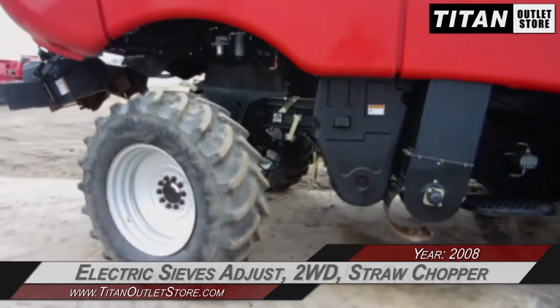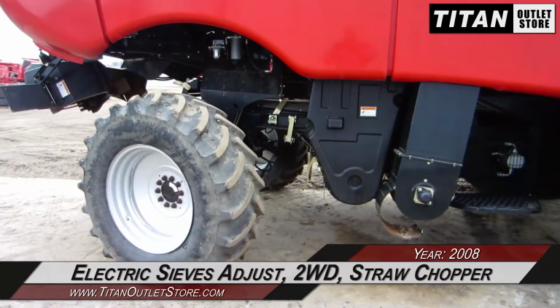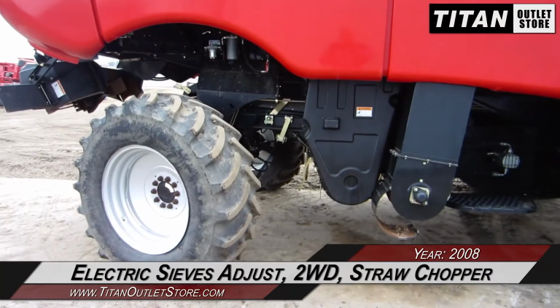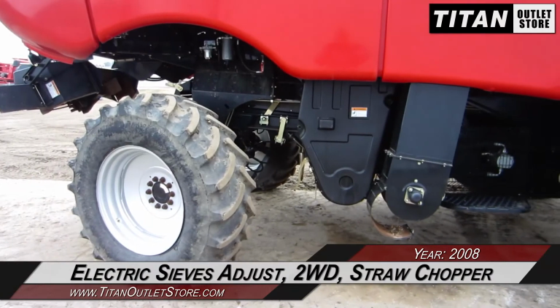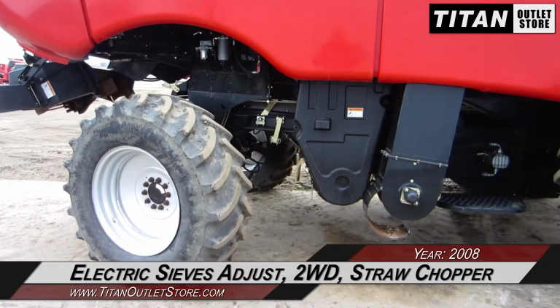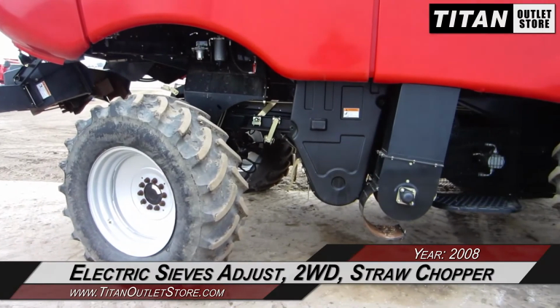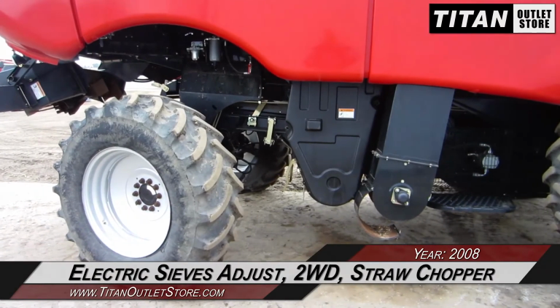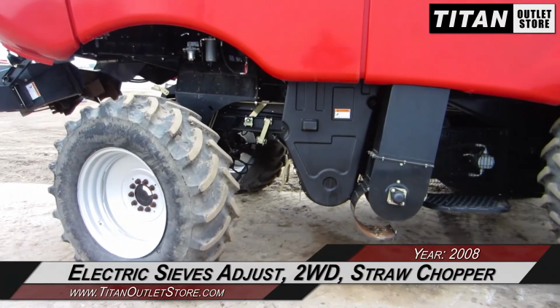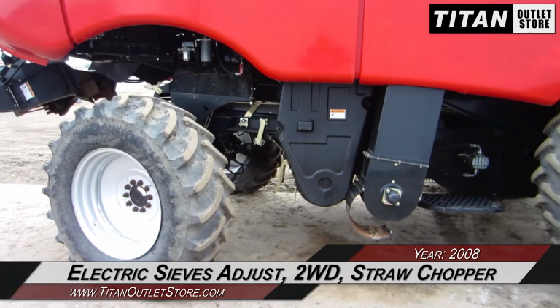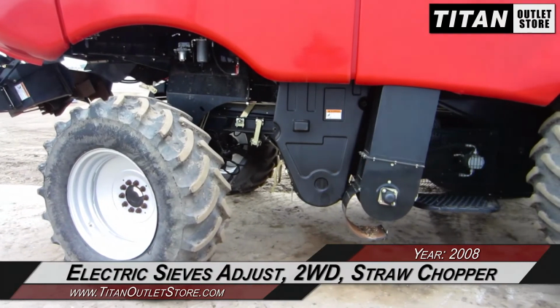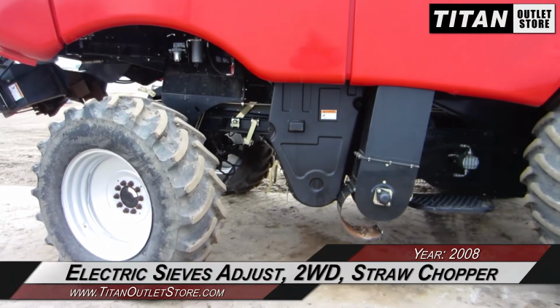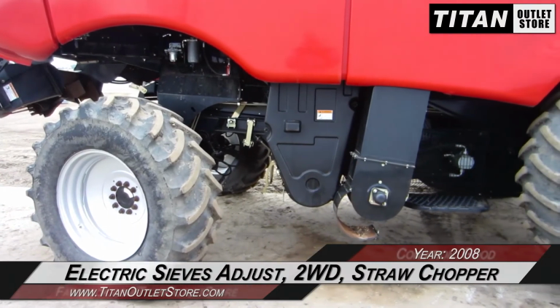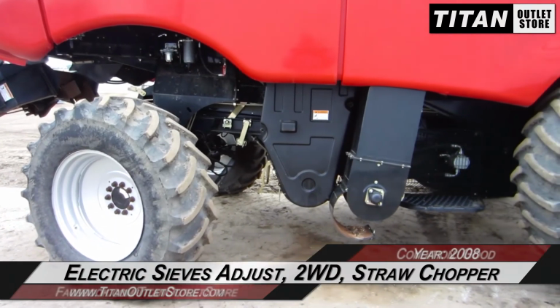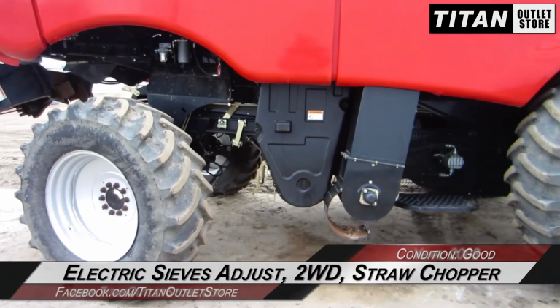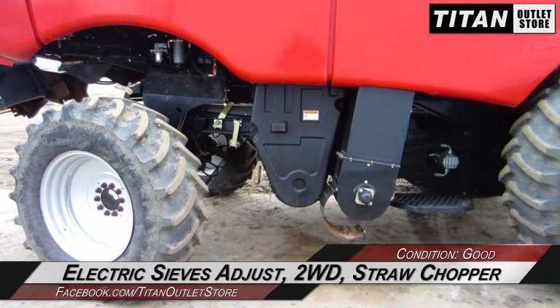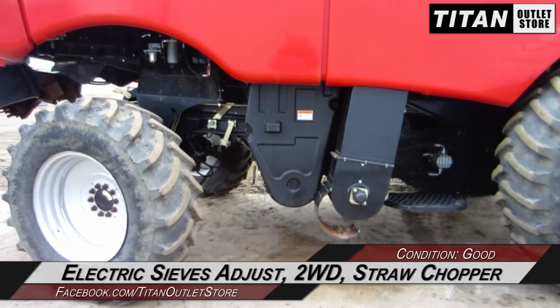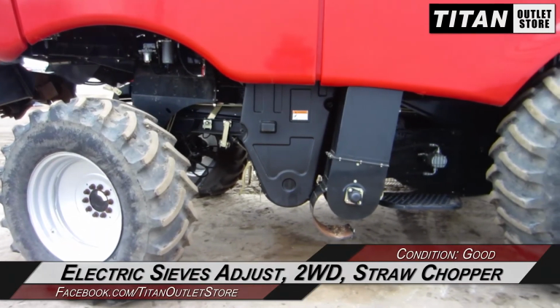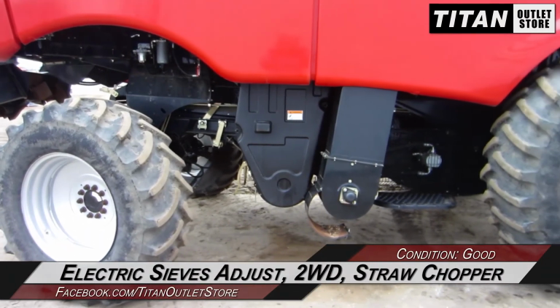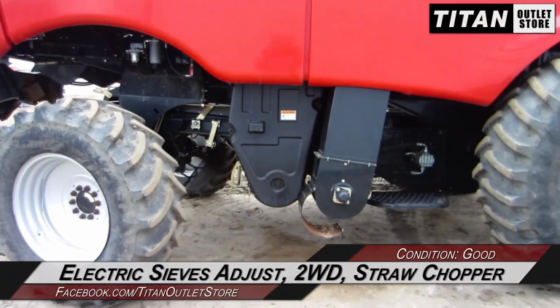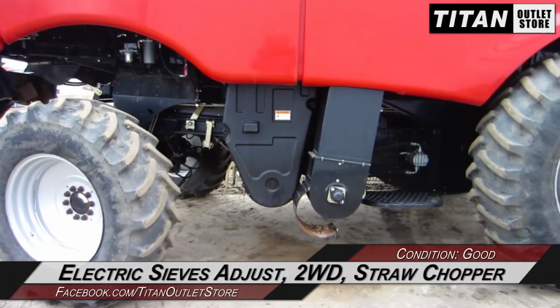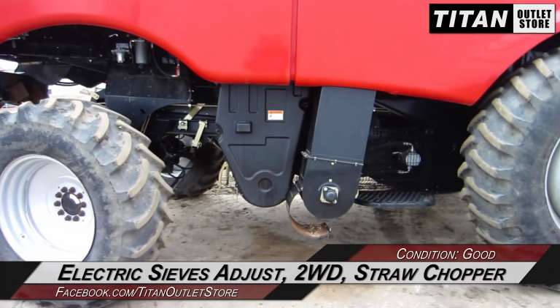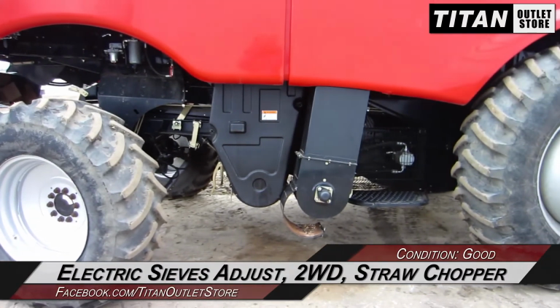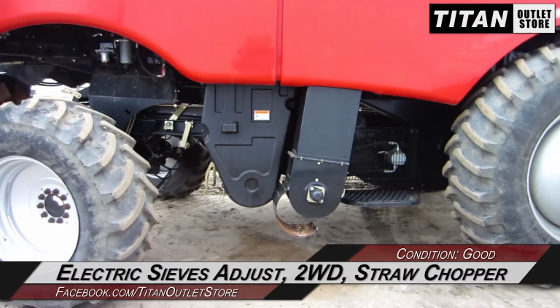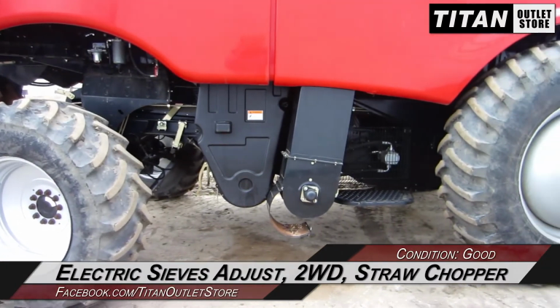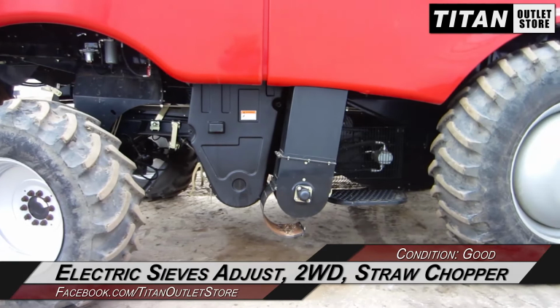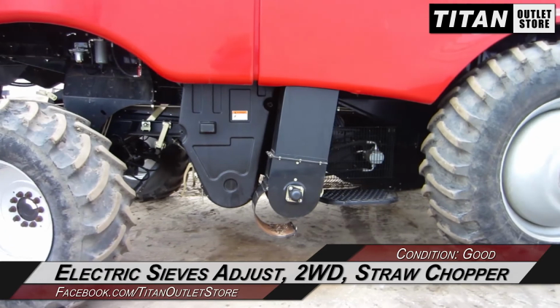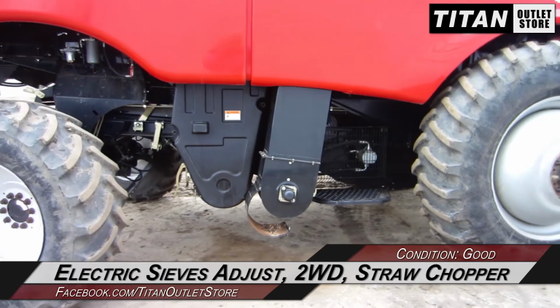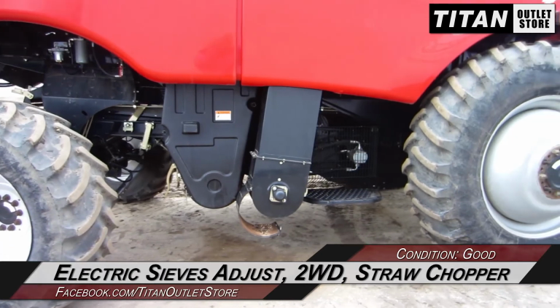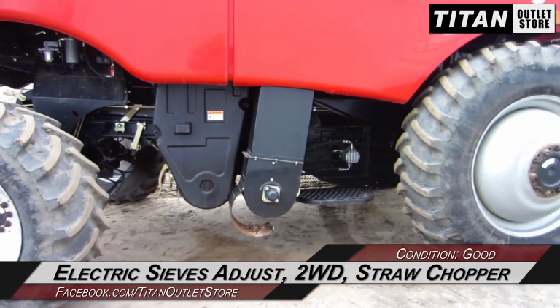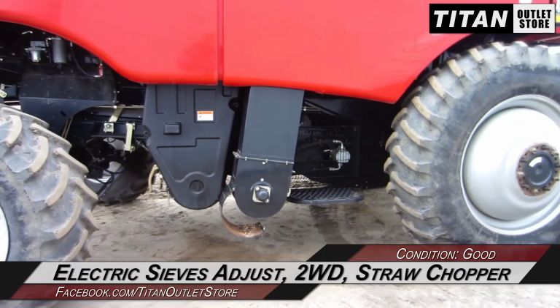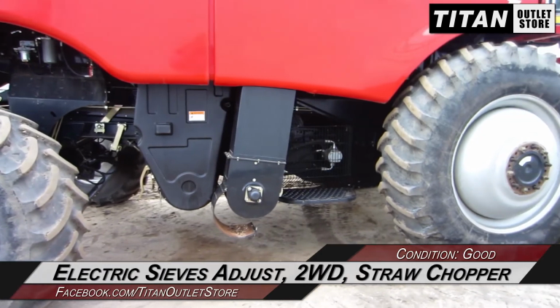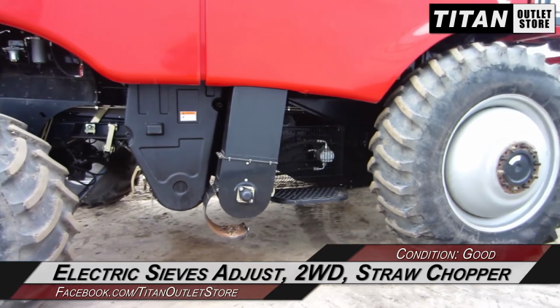This 7010 is equipped with electric sieve adjustment, two-wheel drive, and a straw chopper.